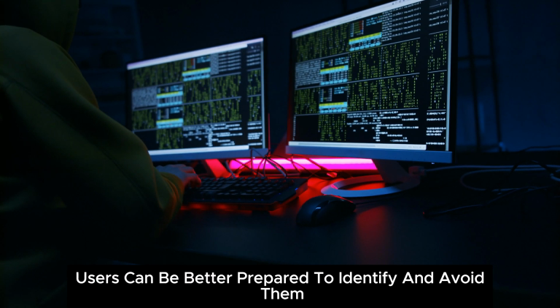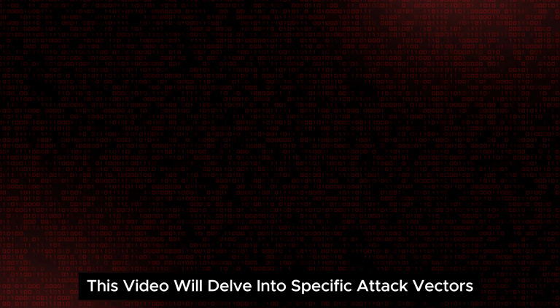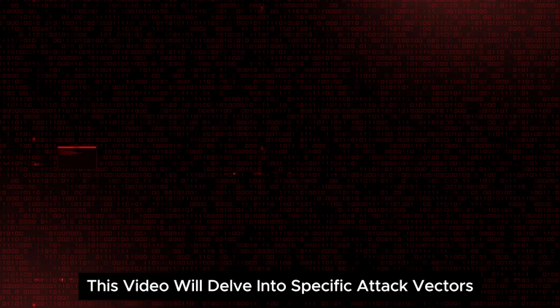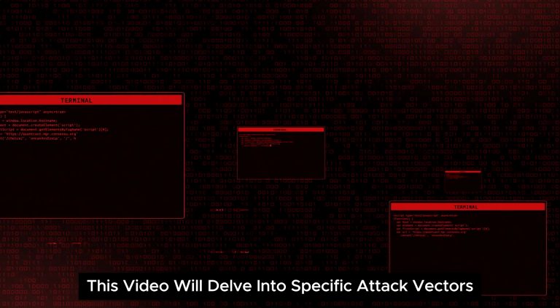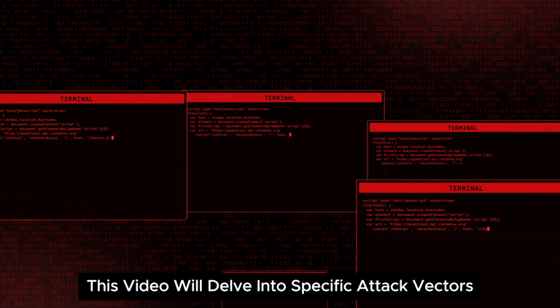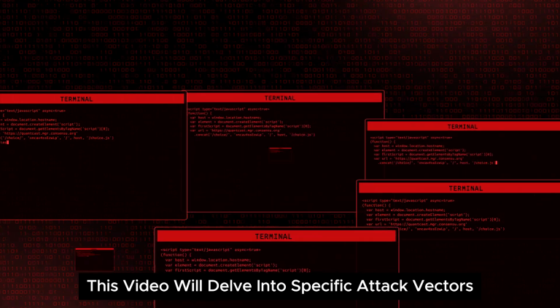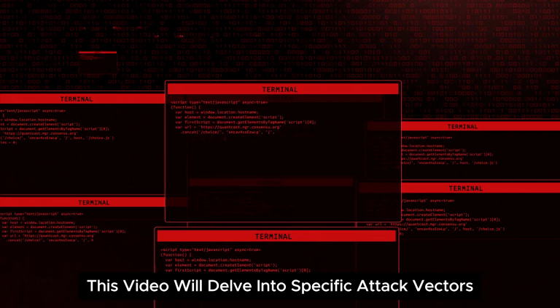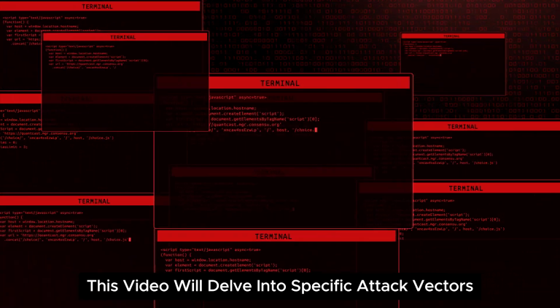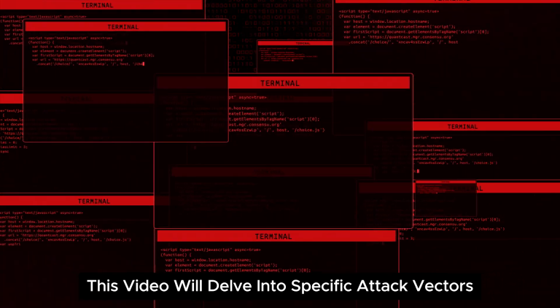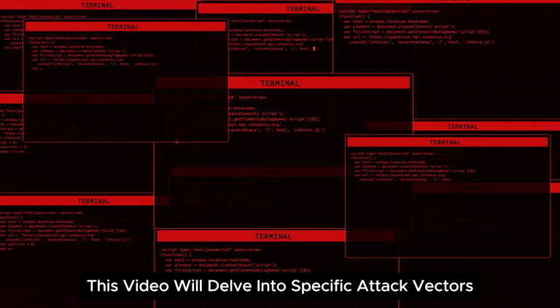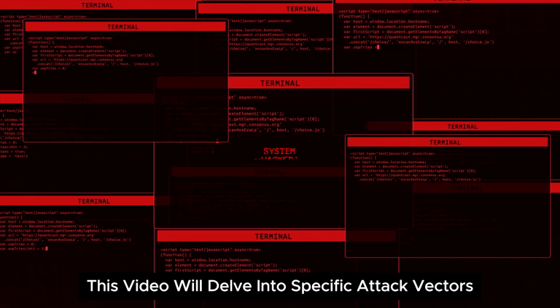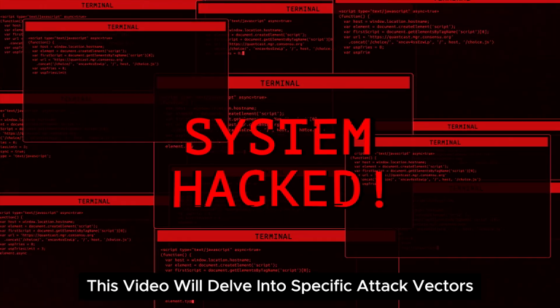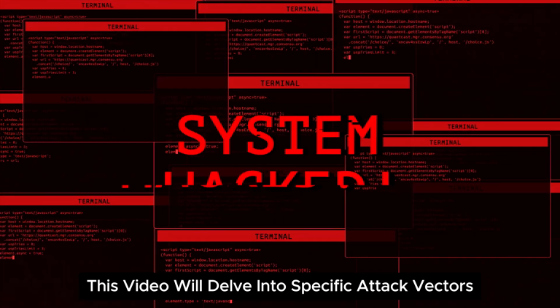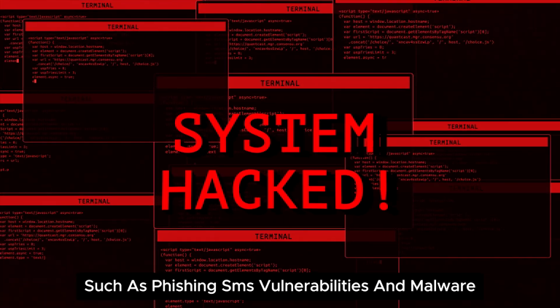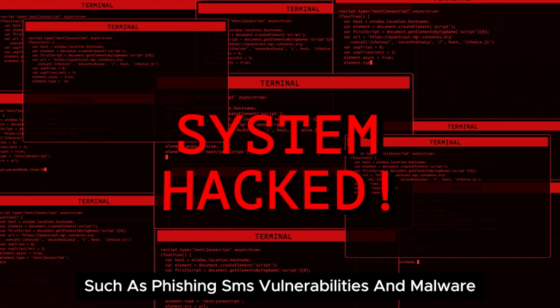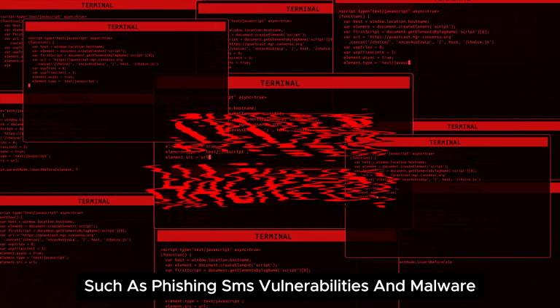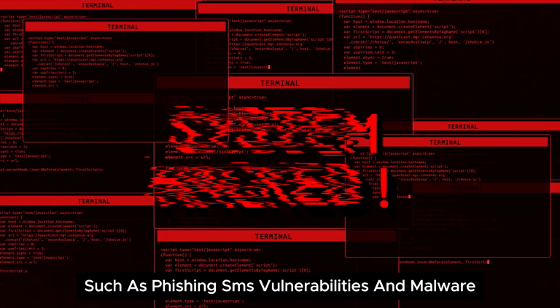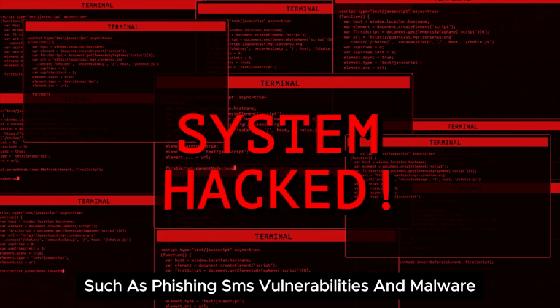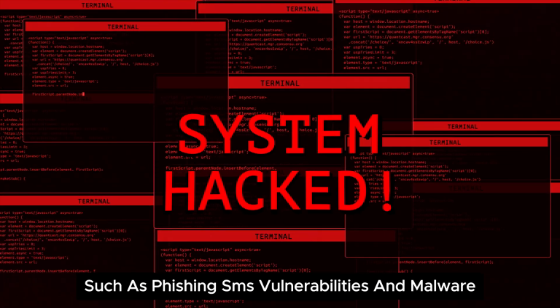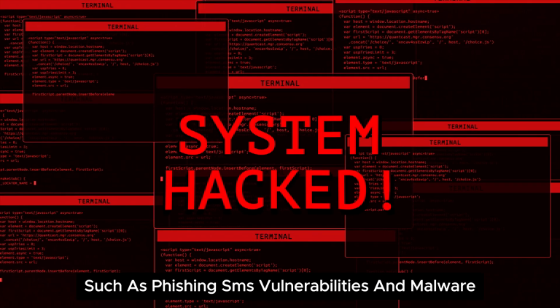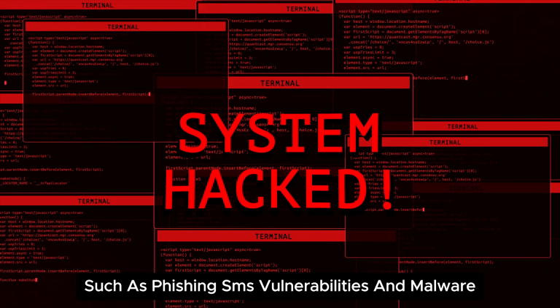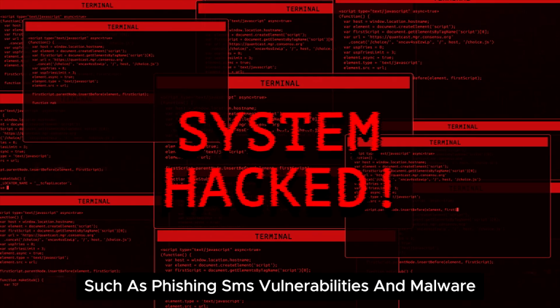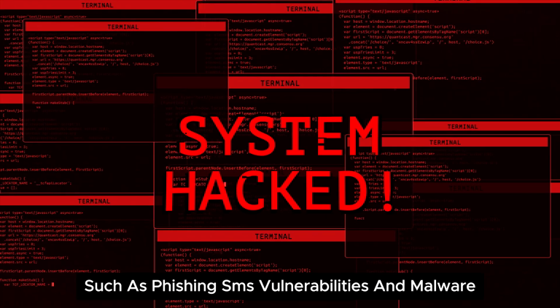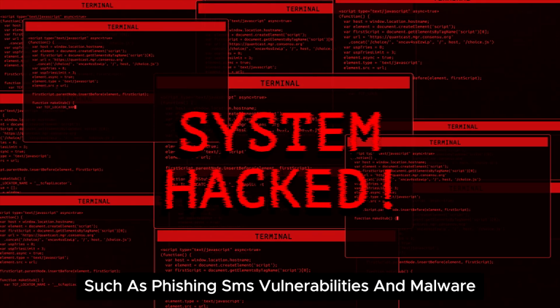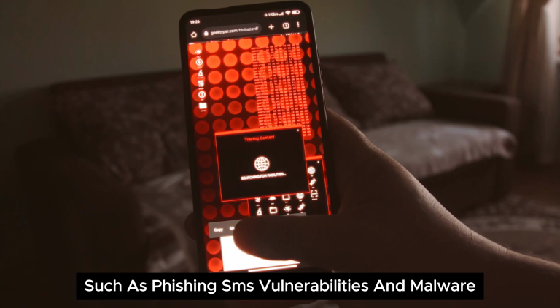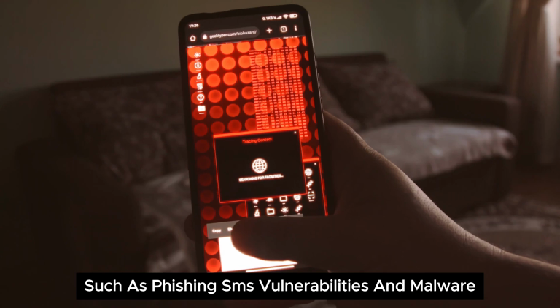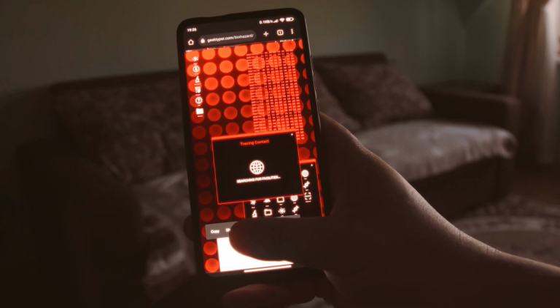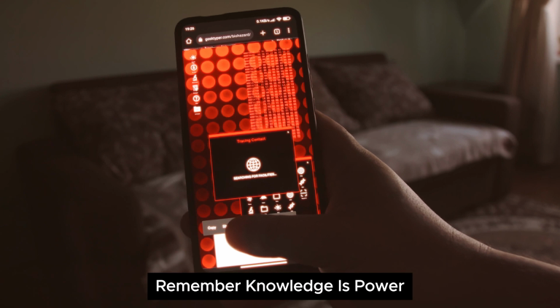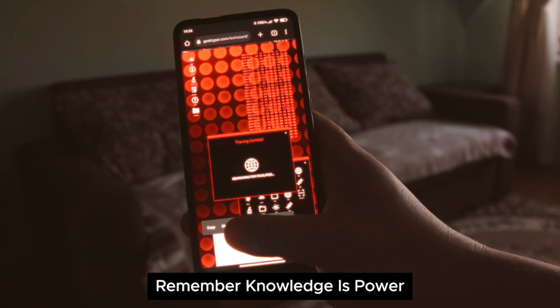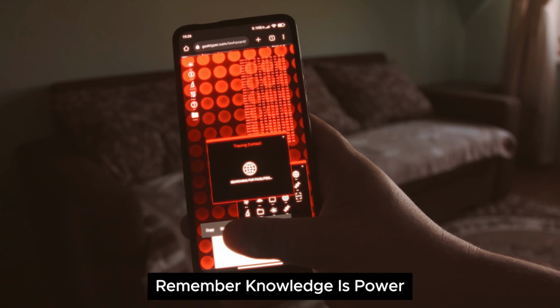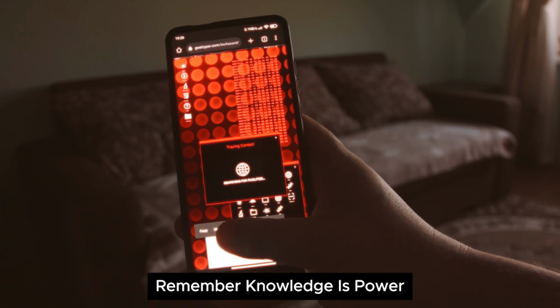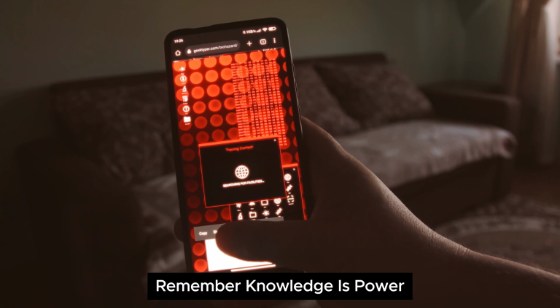This video will delve into specific attack vectors such as phishing, SMS vulnerabilities, and malware. Remember, knowledge is power.